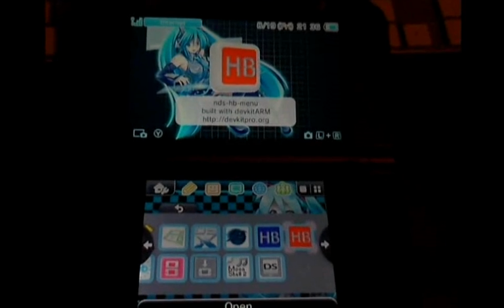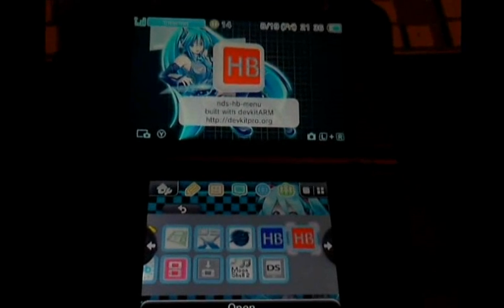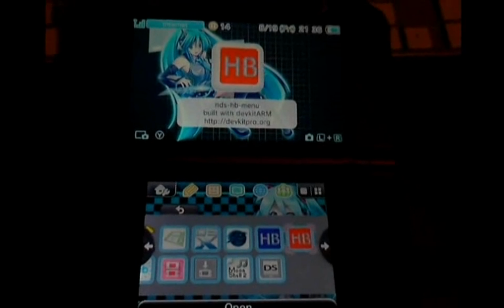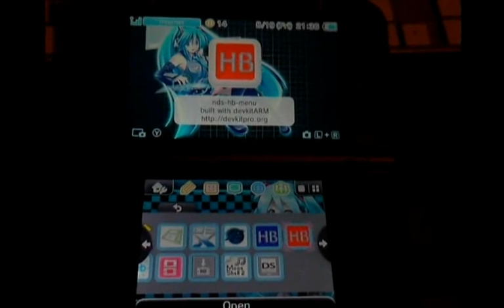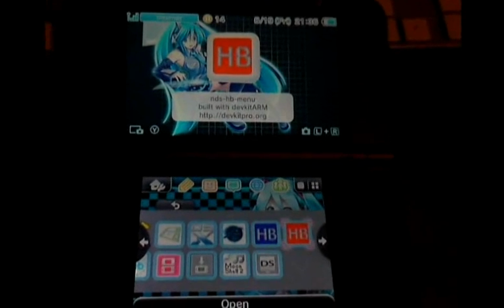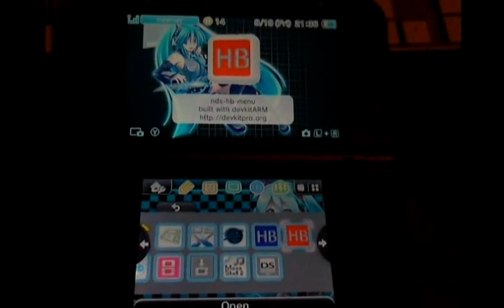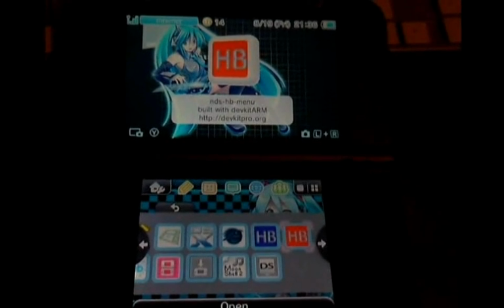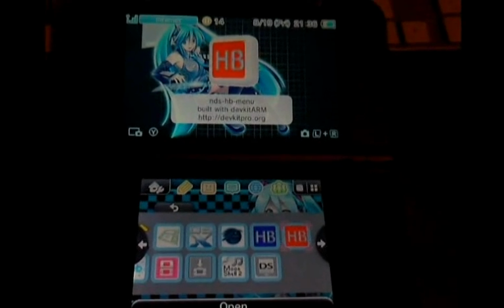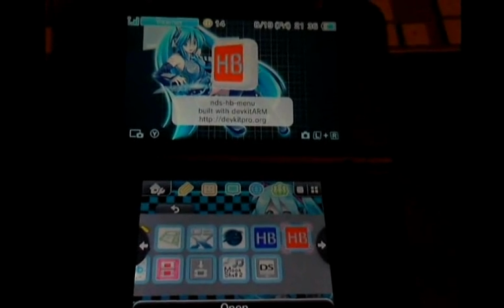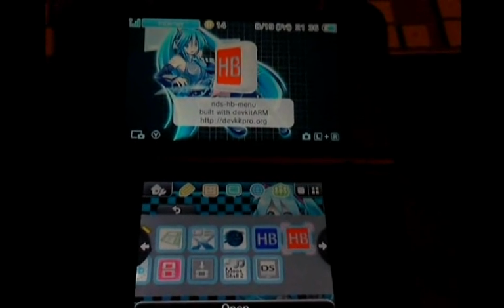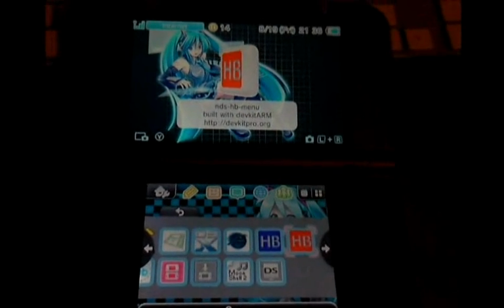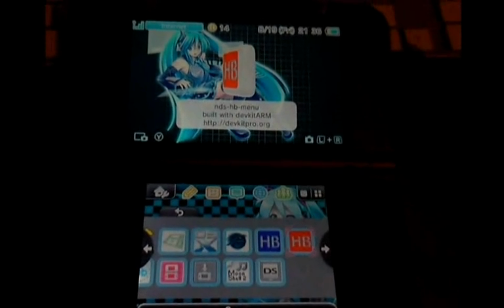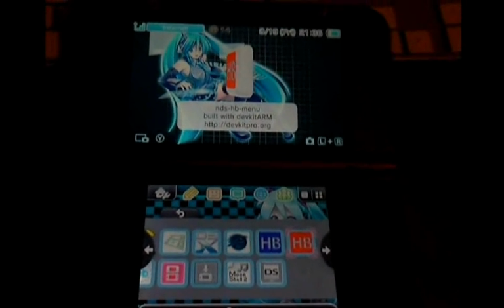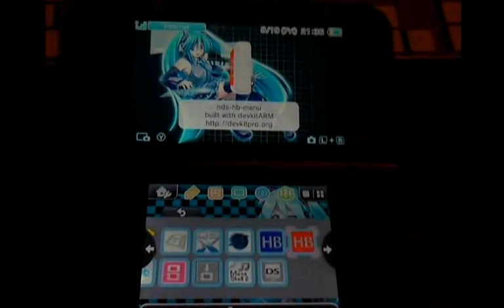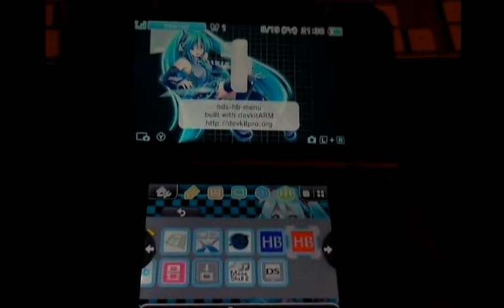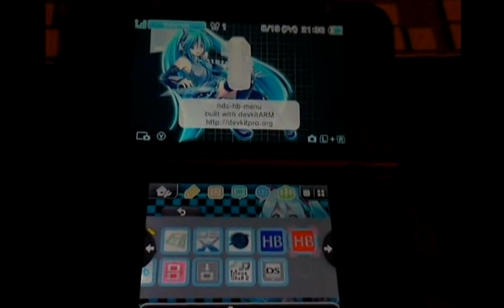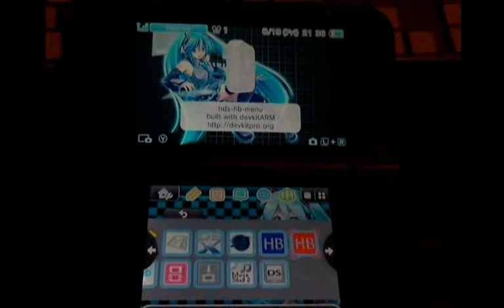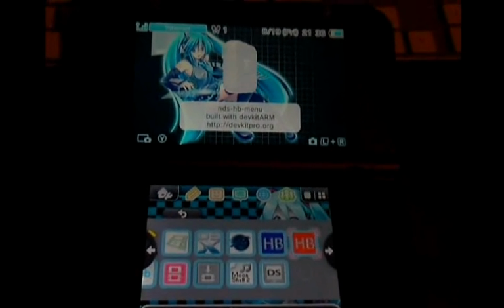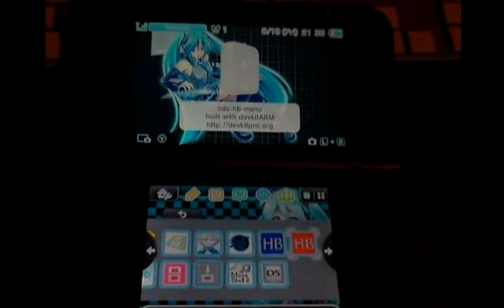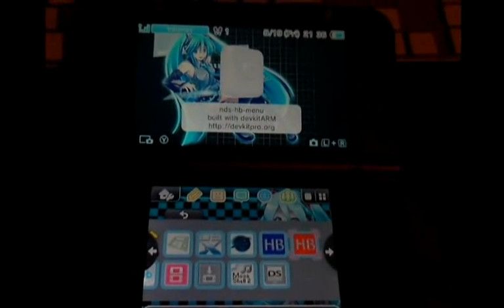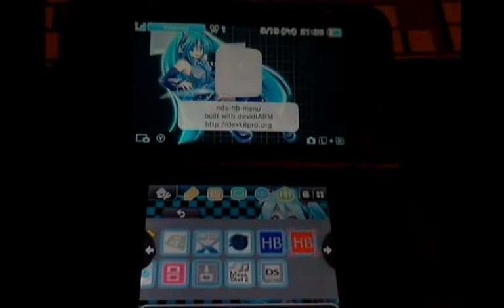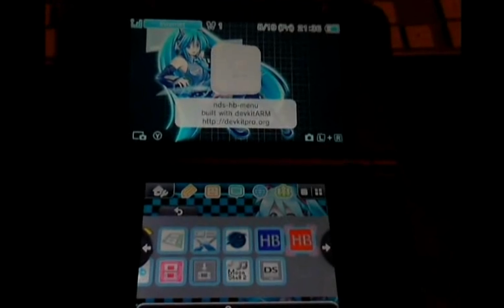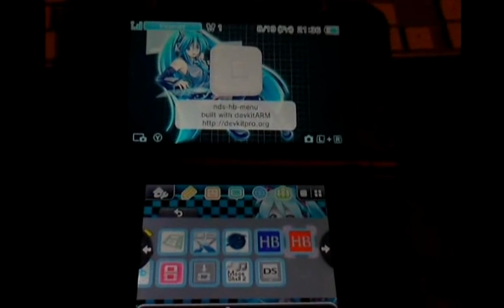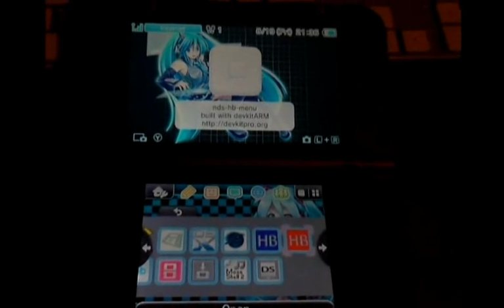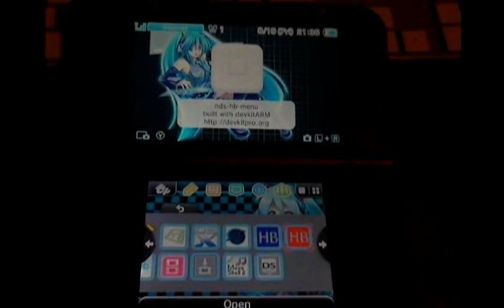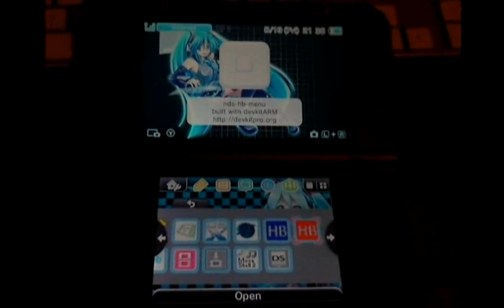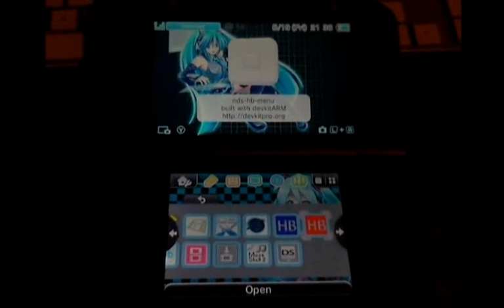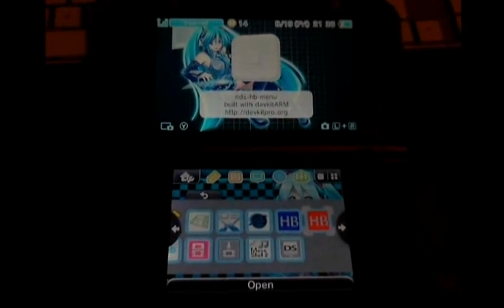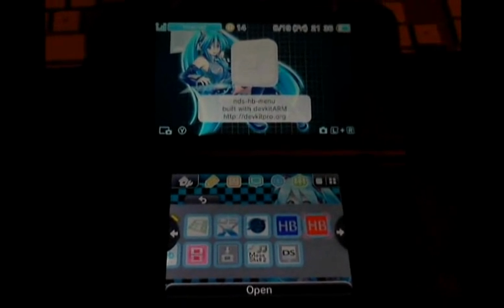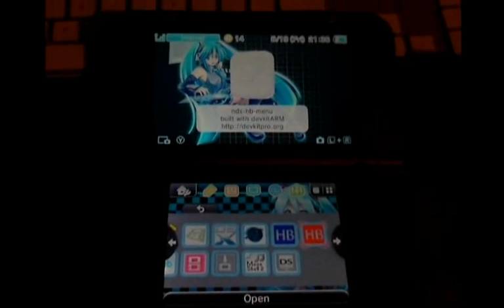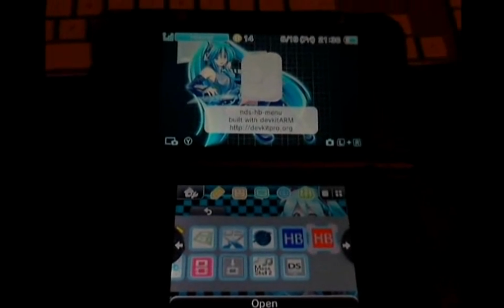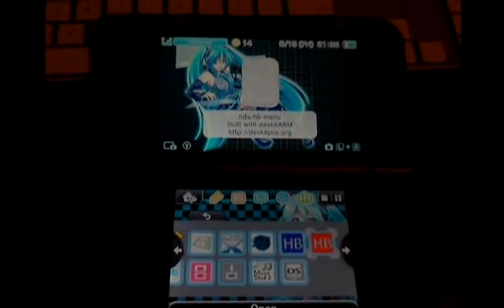If we boot from HB menu first without a card inserted, then insert the card, then boot NTR launcher, it then works — but only then.